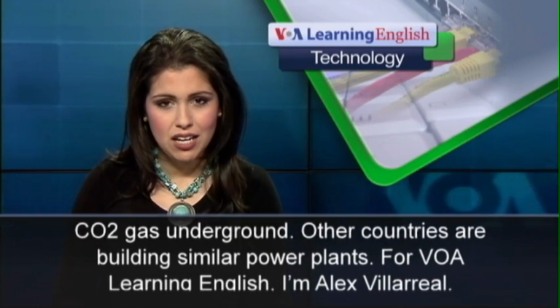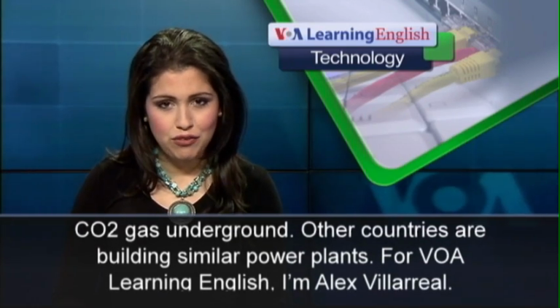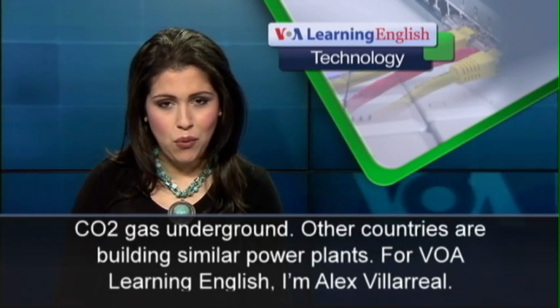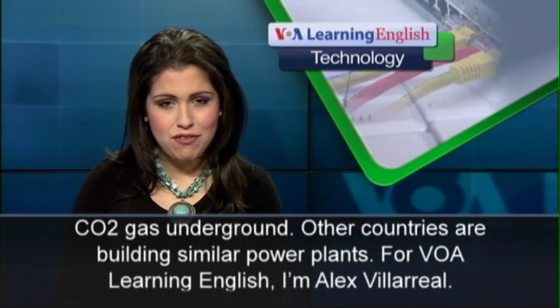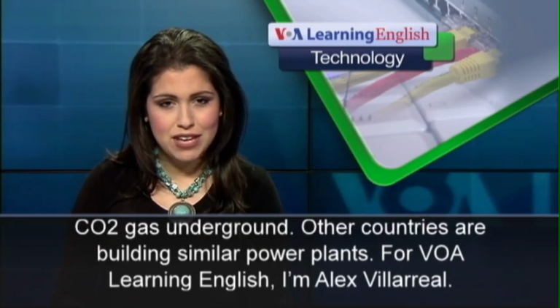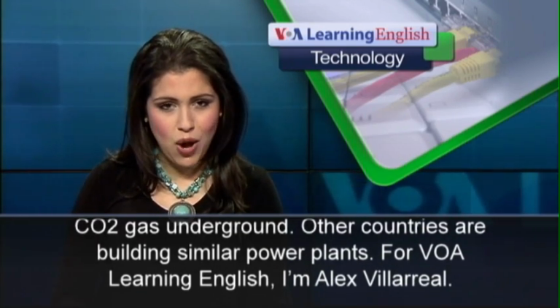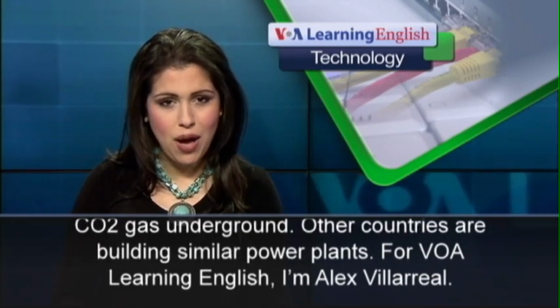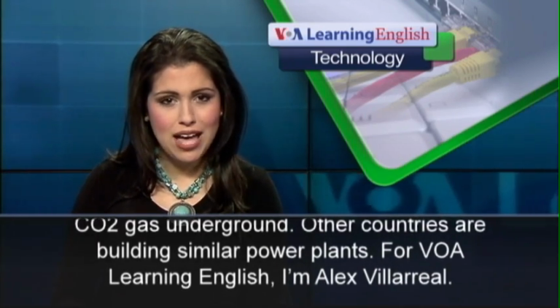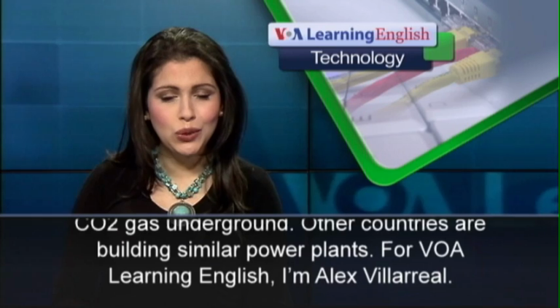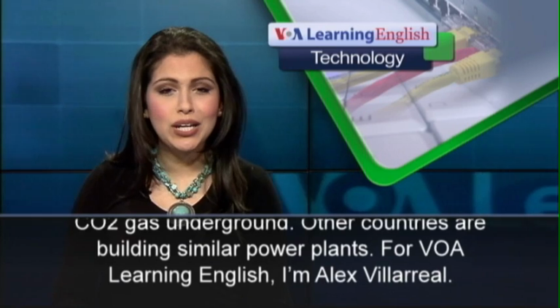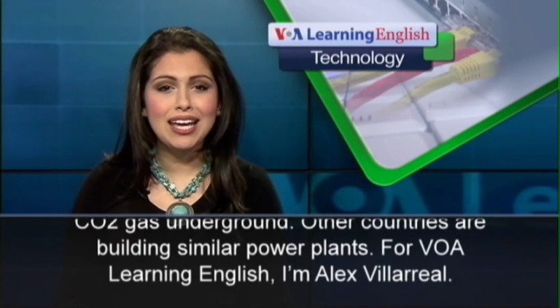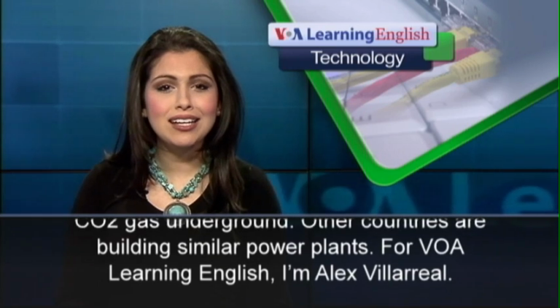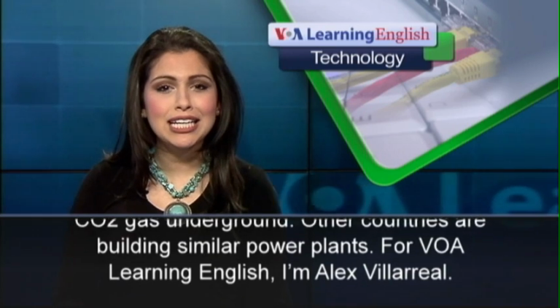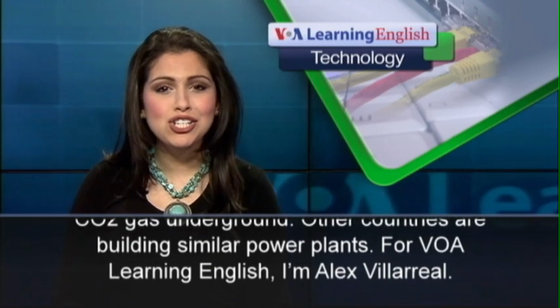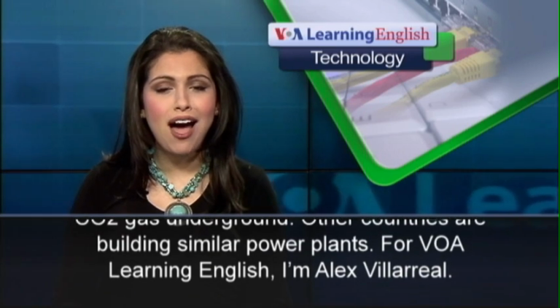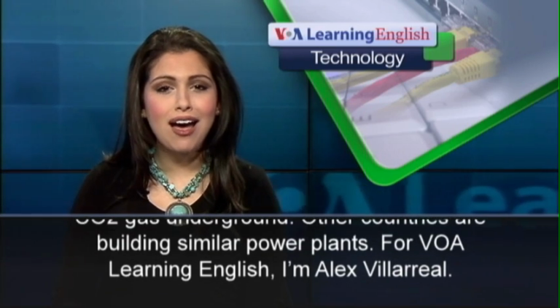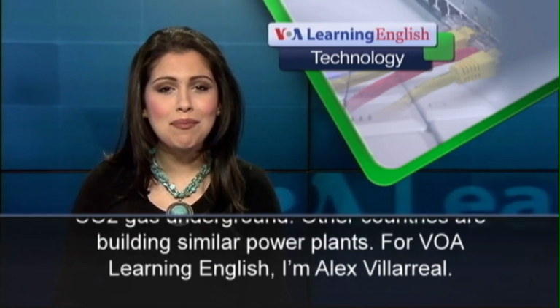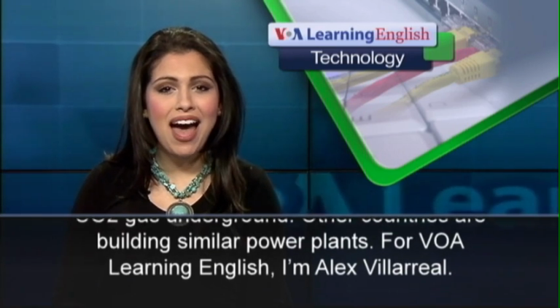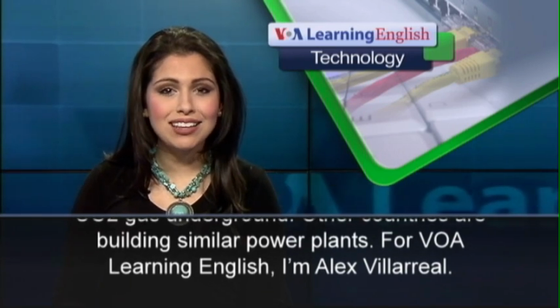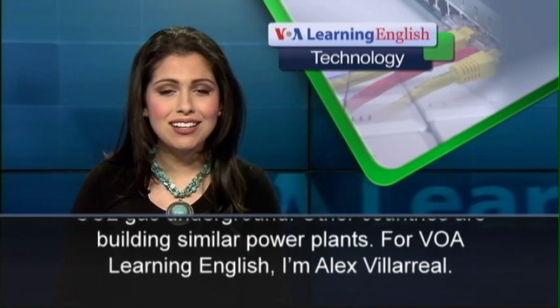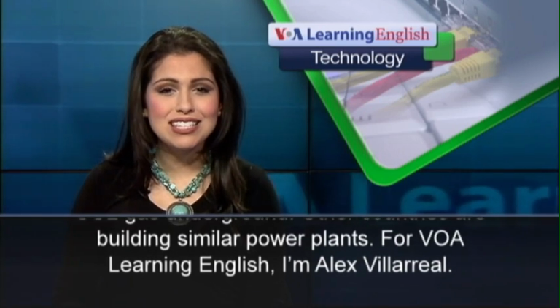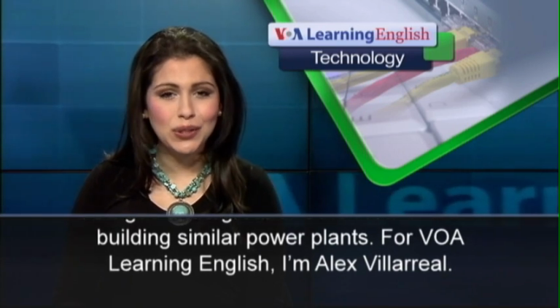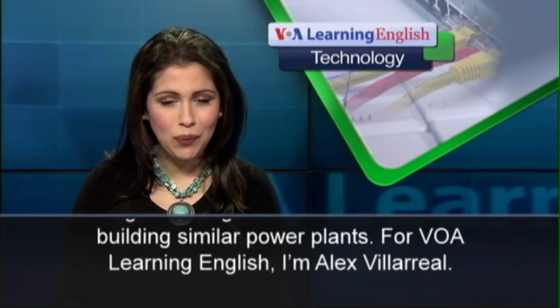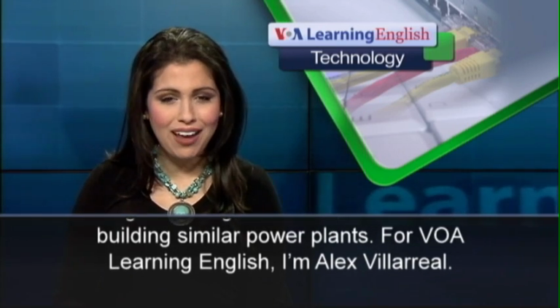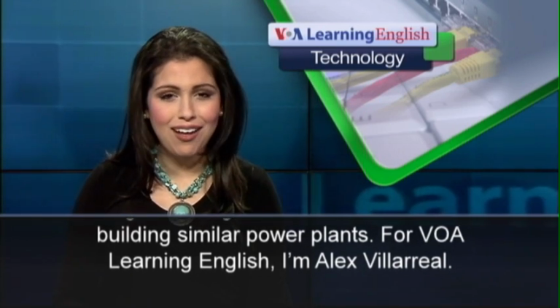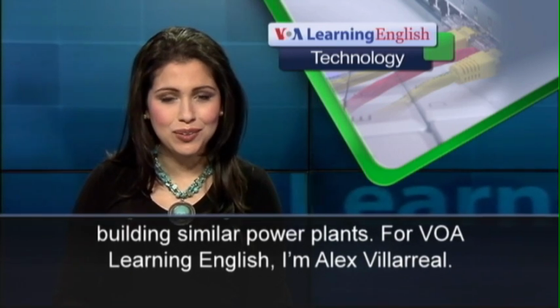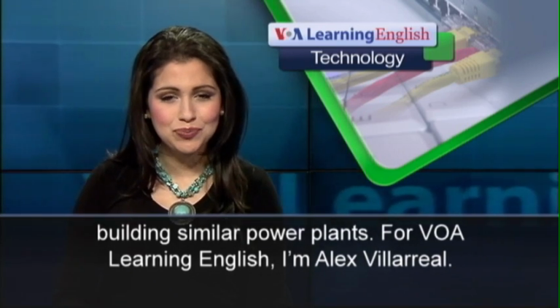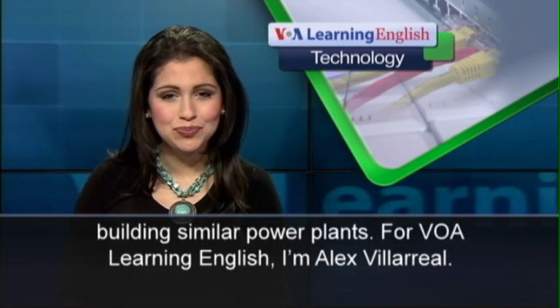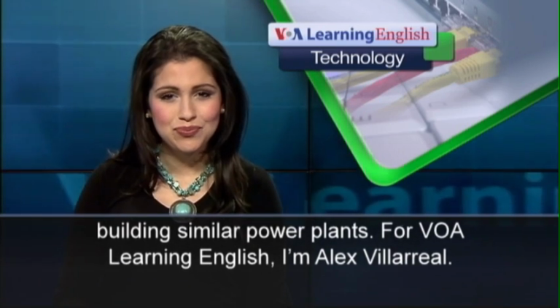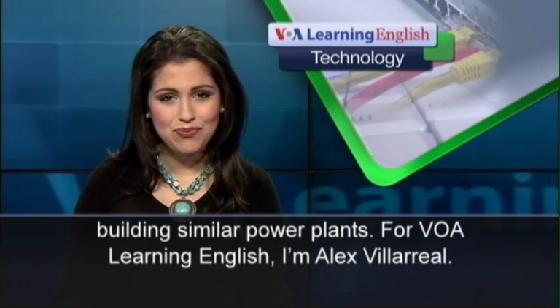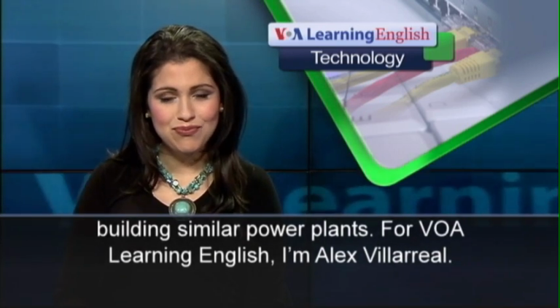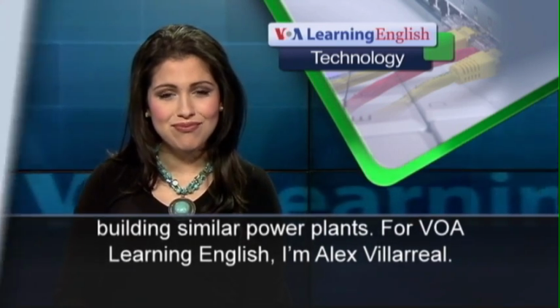For VOA Learning English, I'm Alex Villareal.